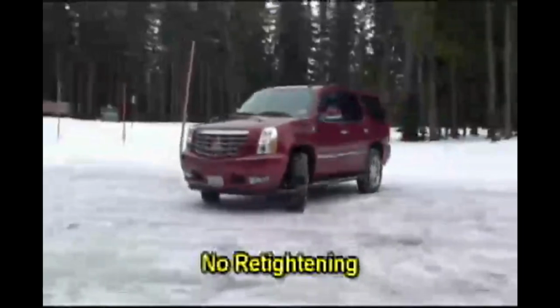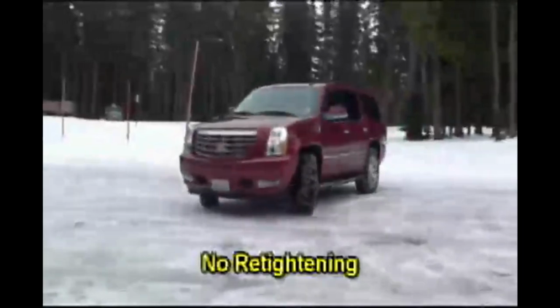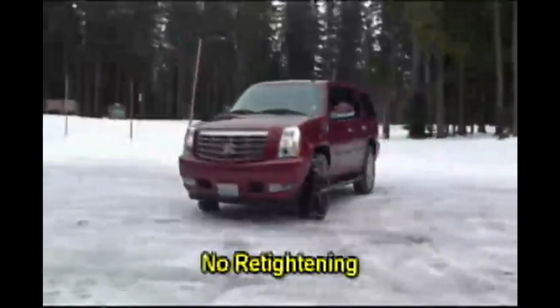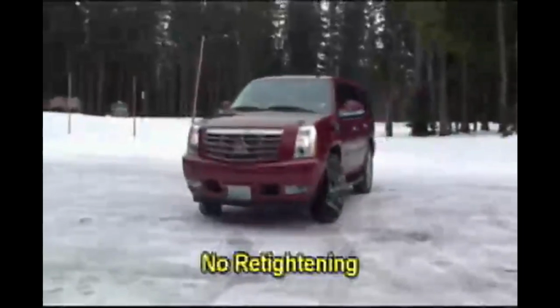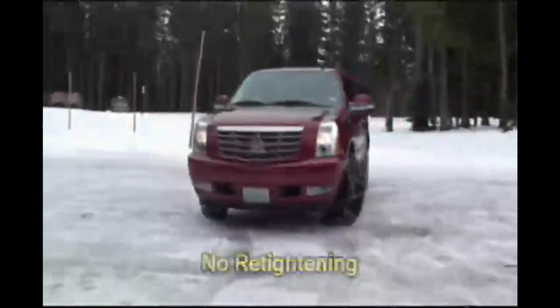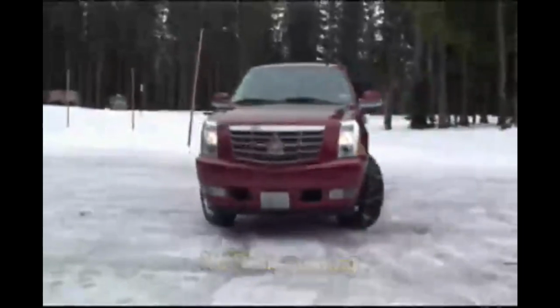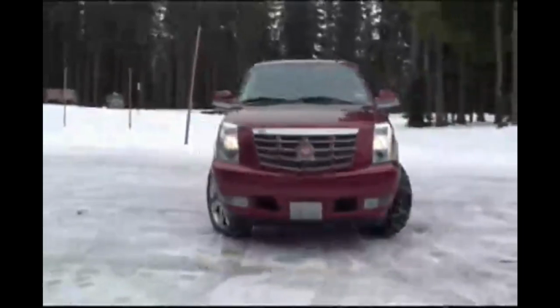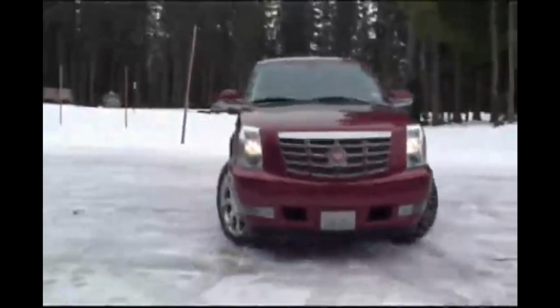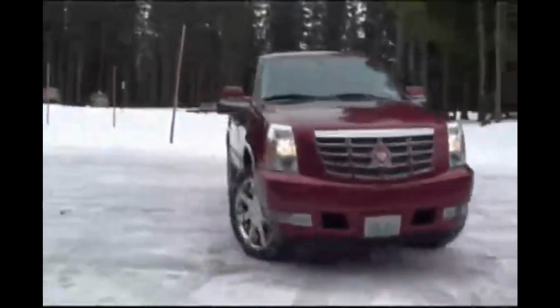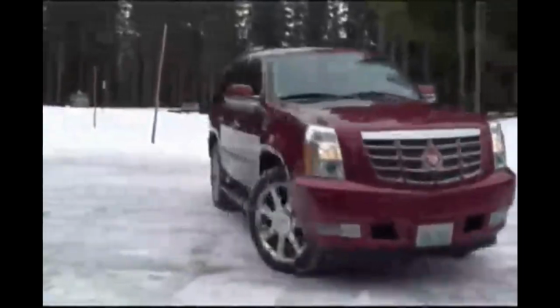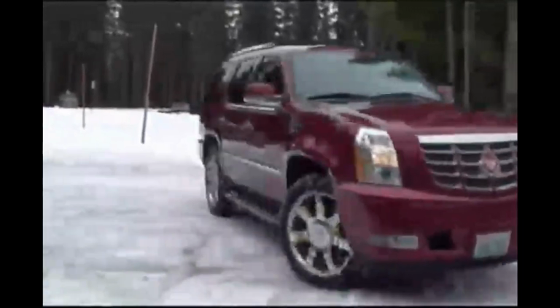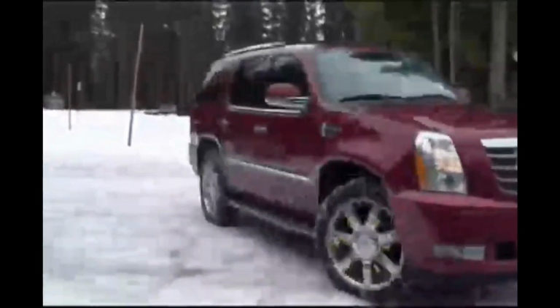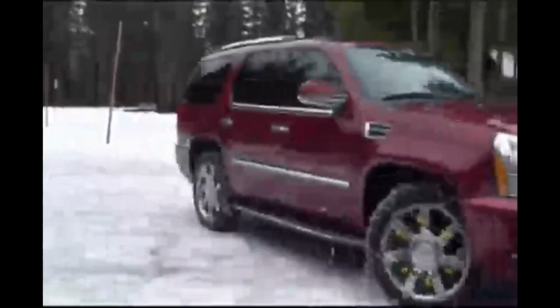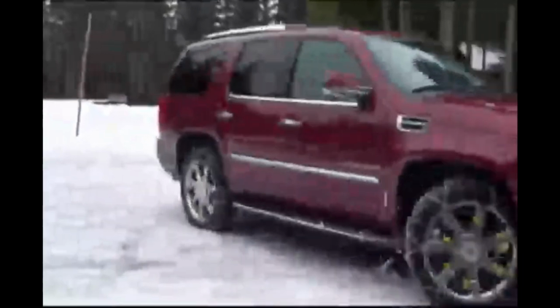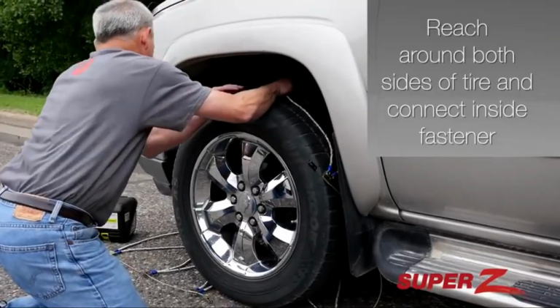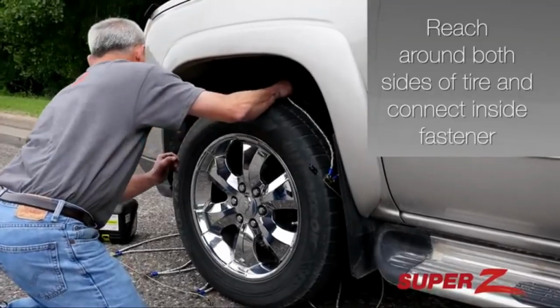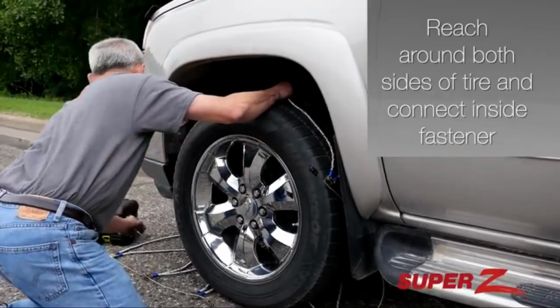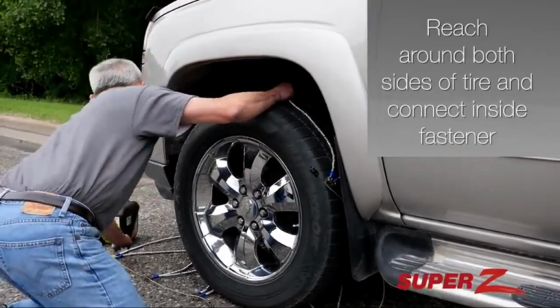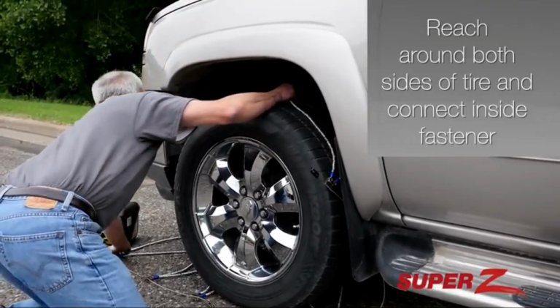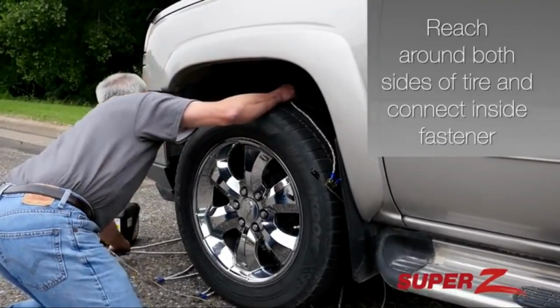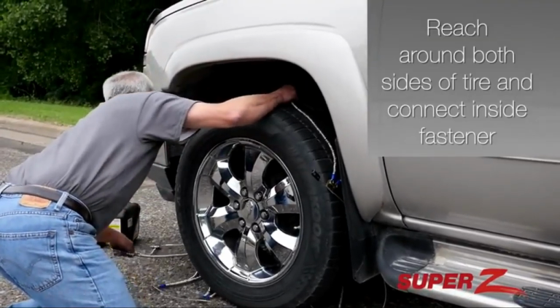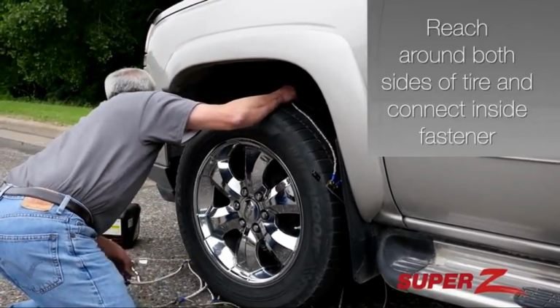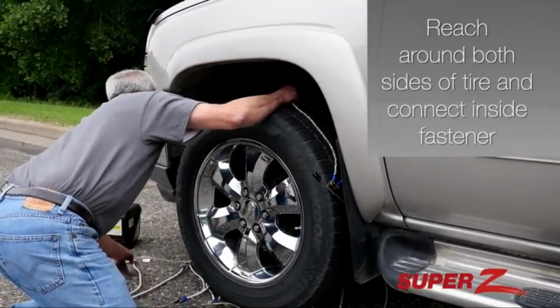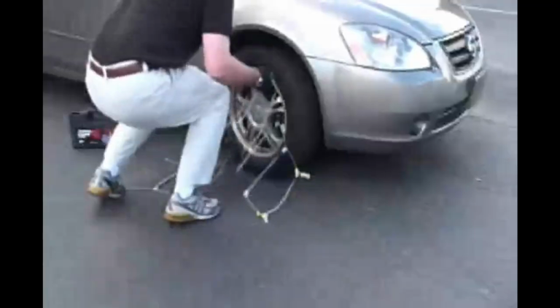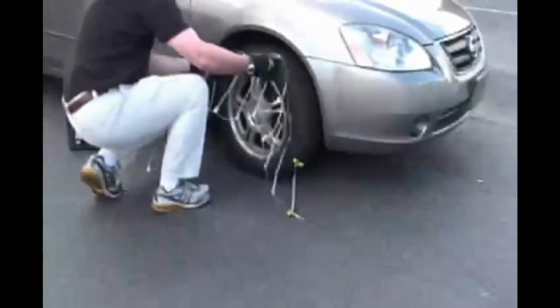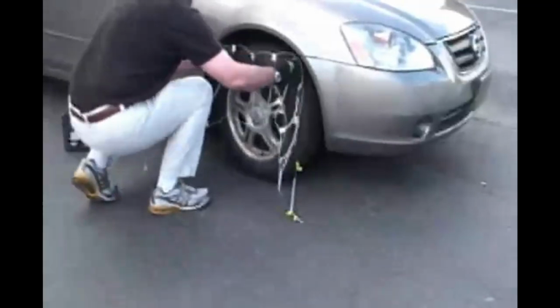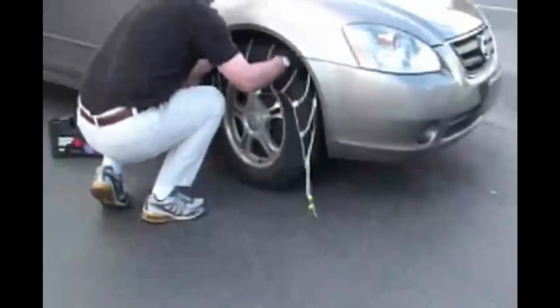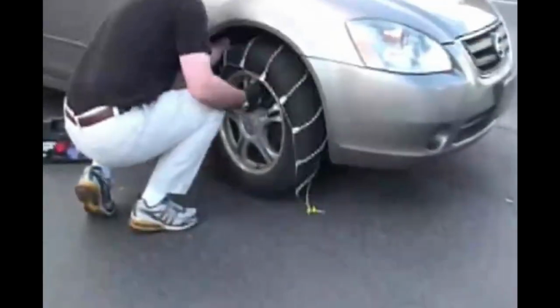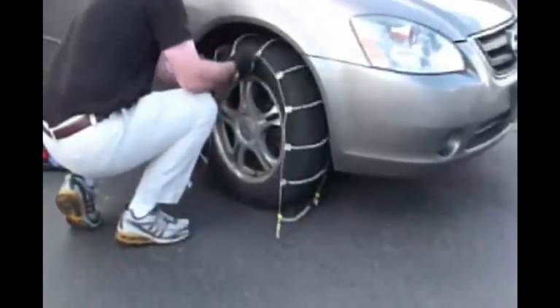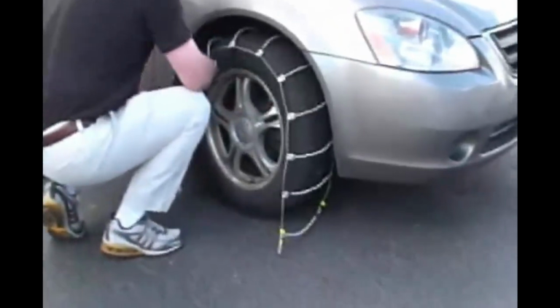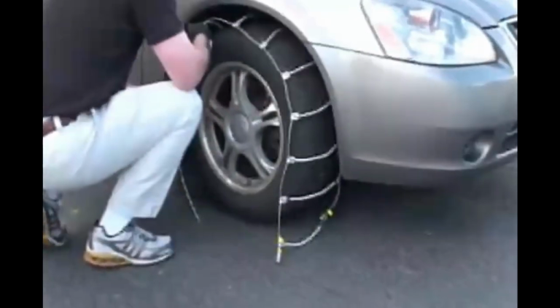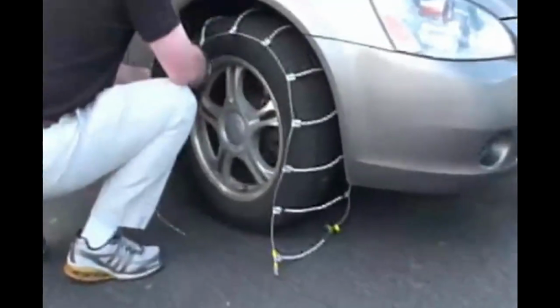In this video, we have reviewed the best tire chains to help you buy the perfect match. Let's get started.